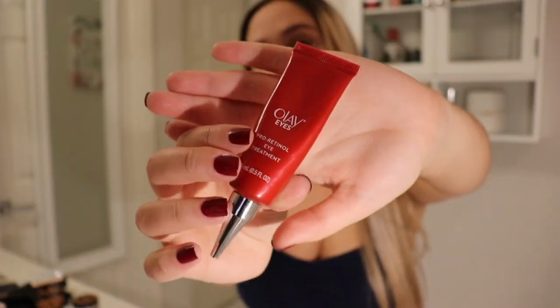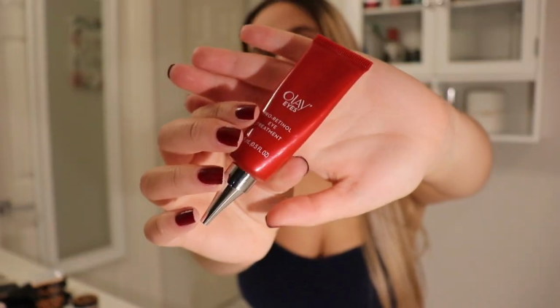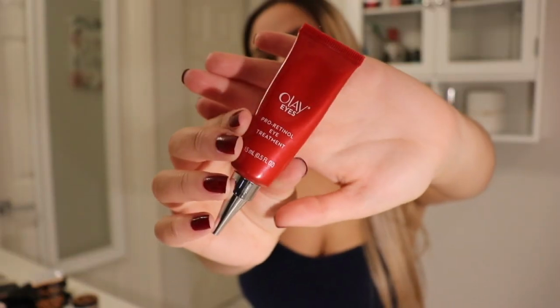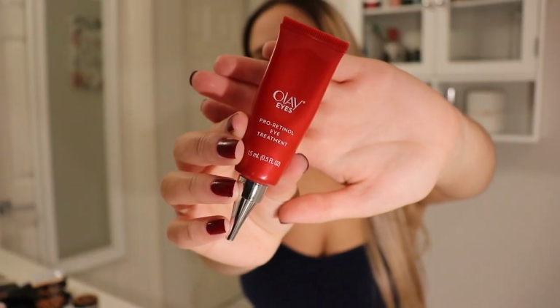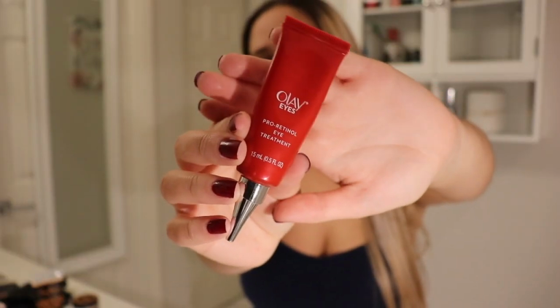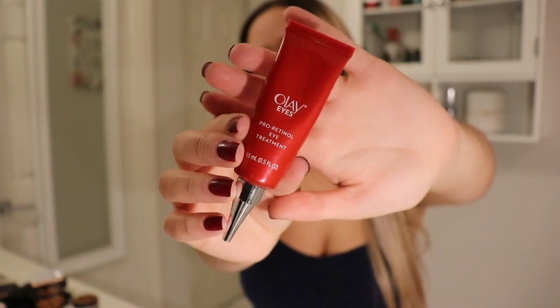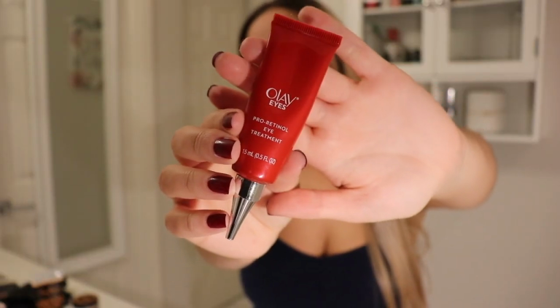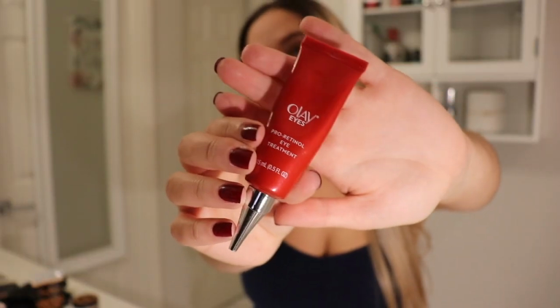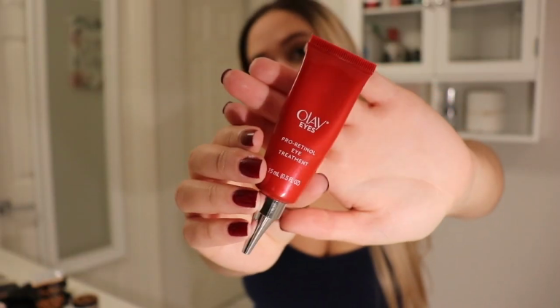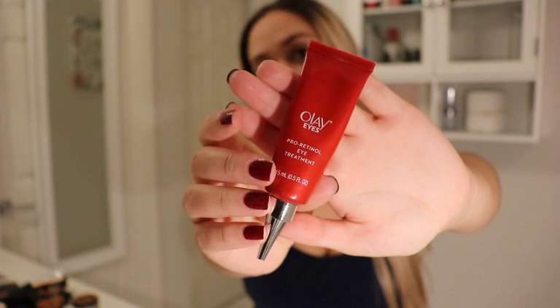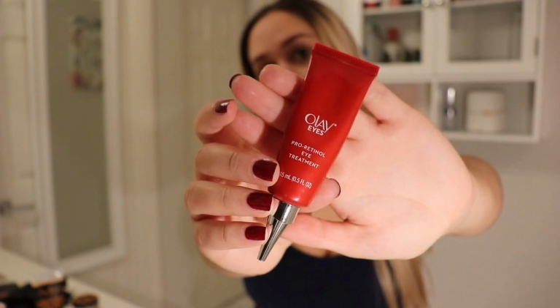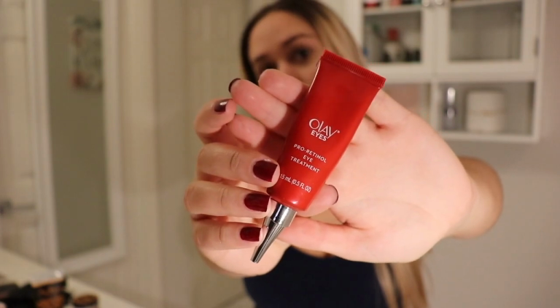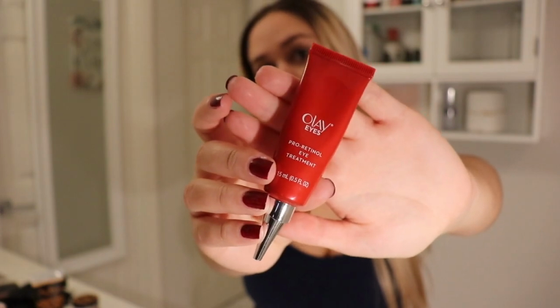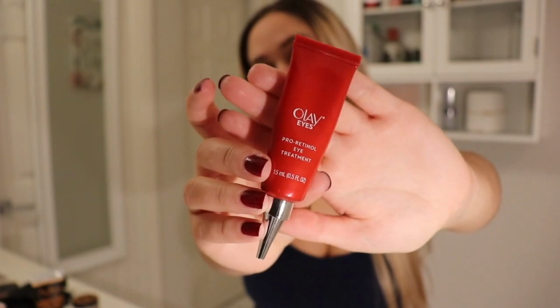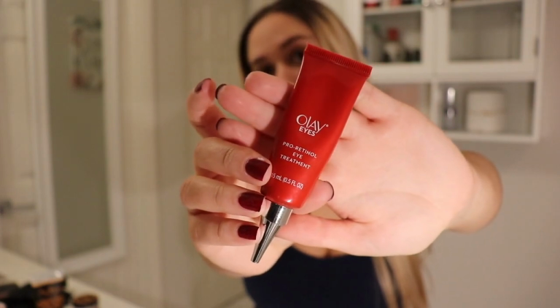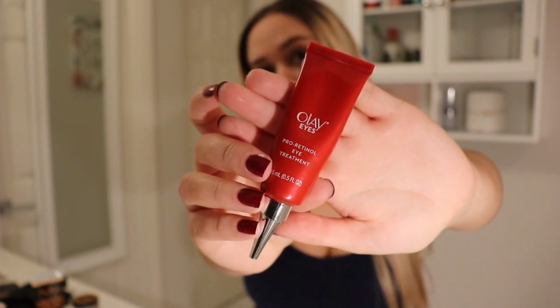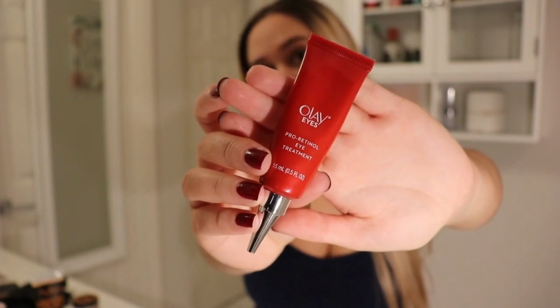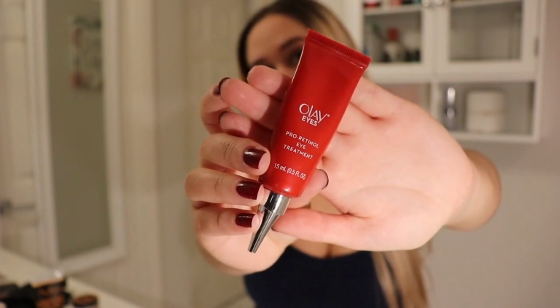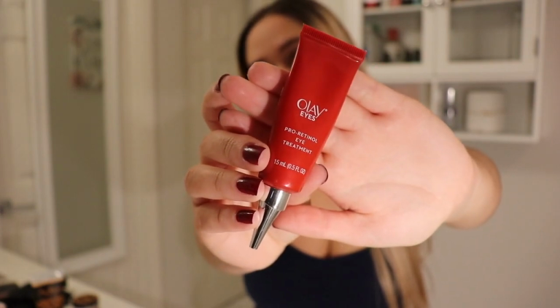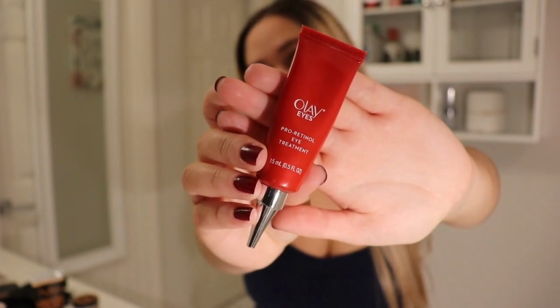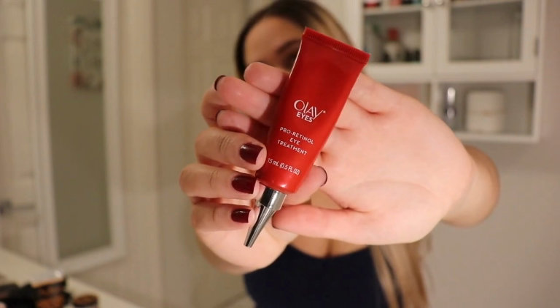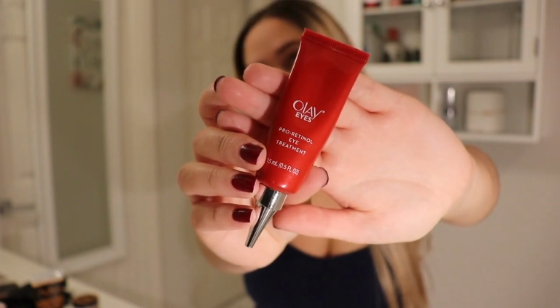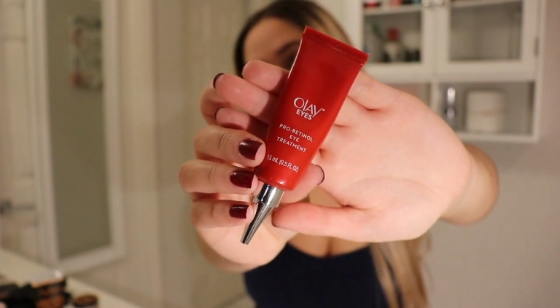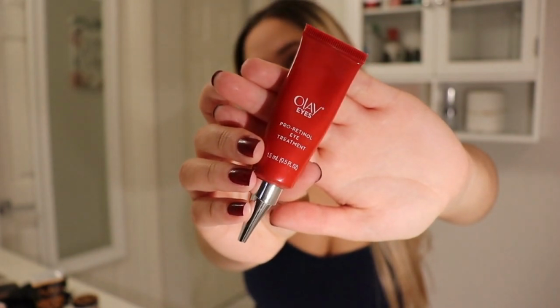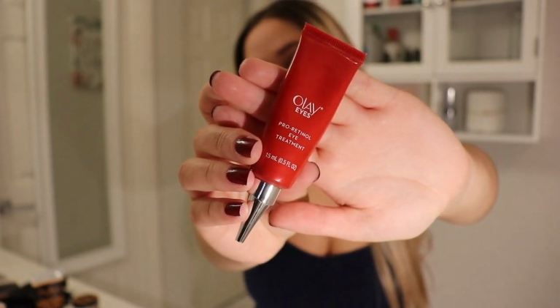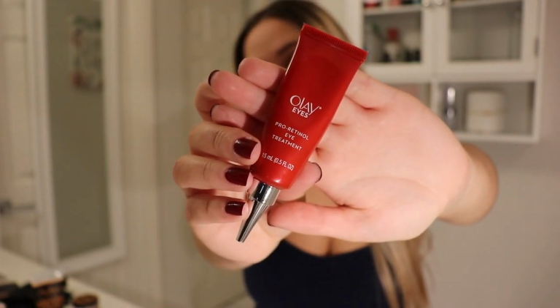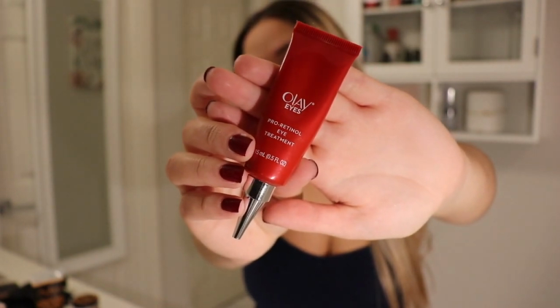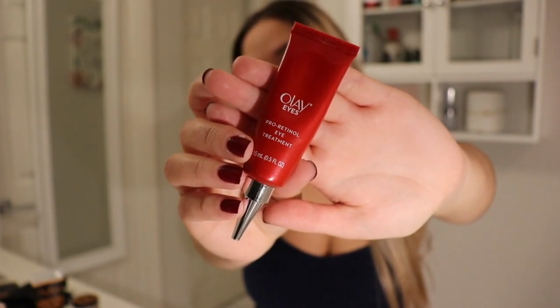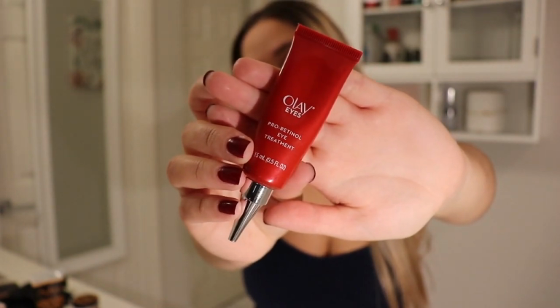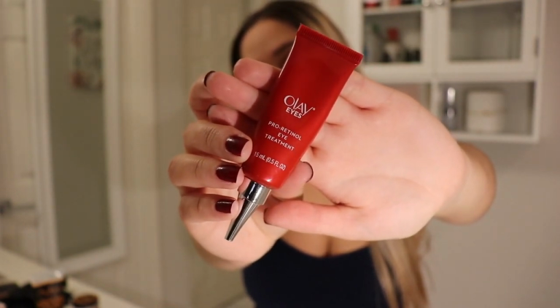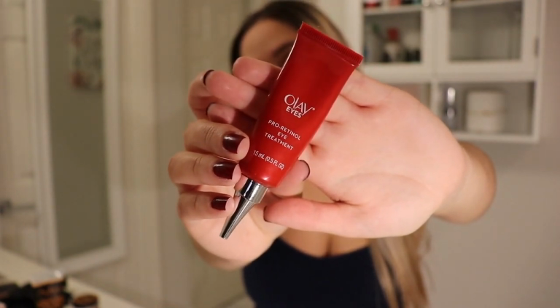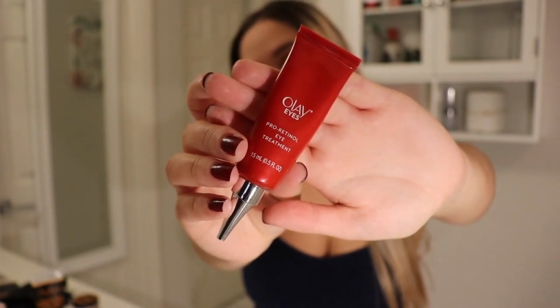Now for my under eye, I am using this under eye cream and it is from the brand Olay Eyes.